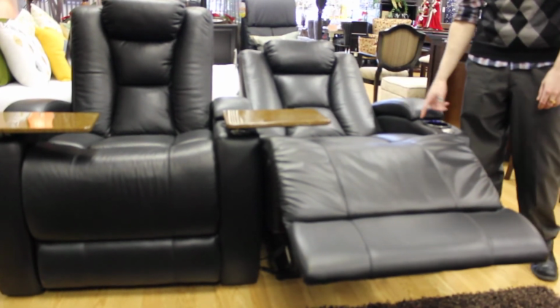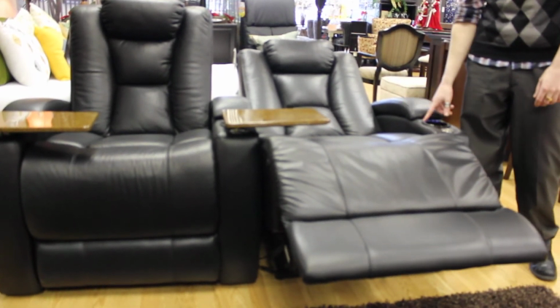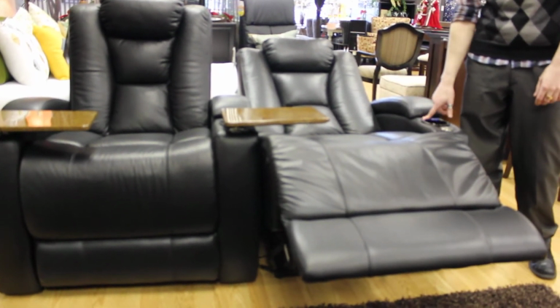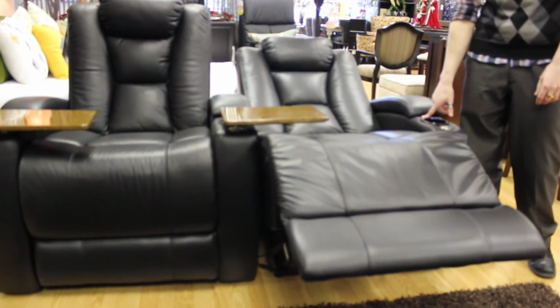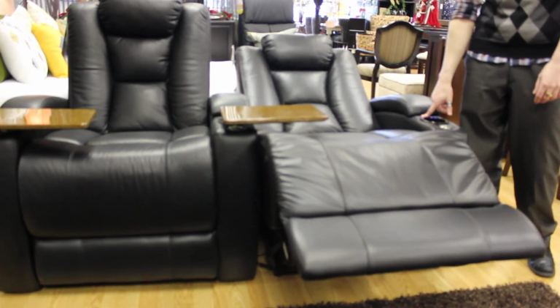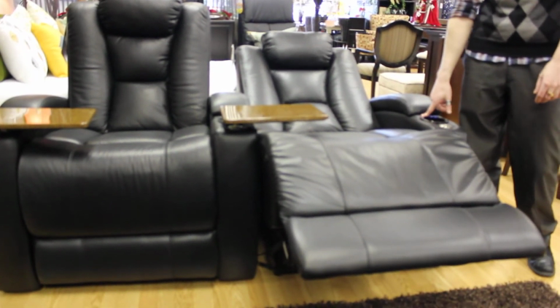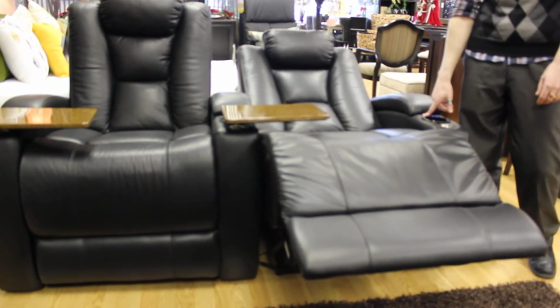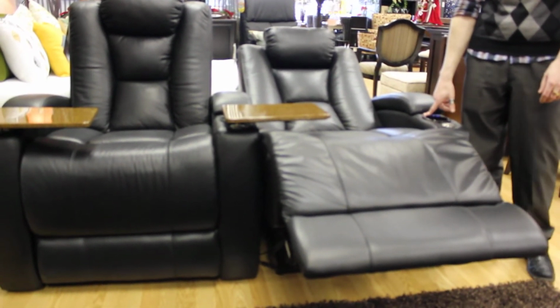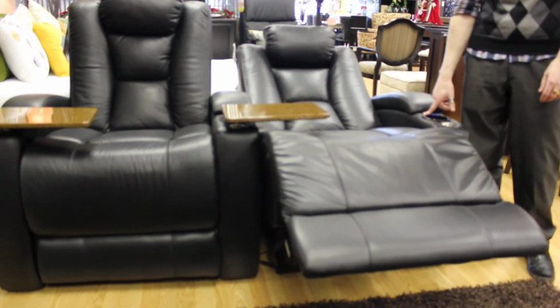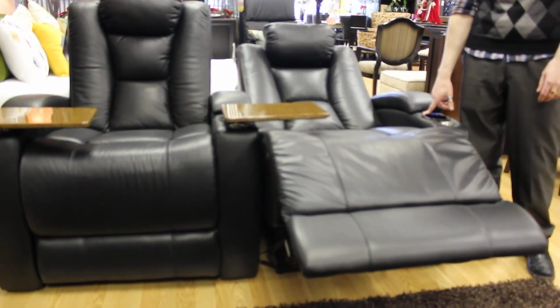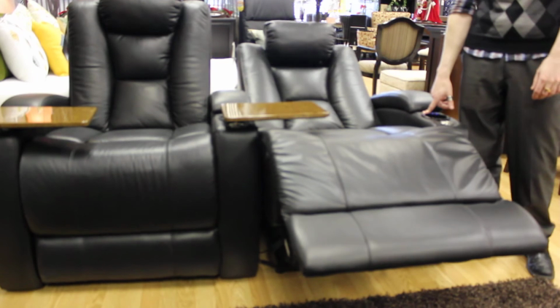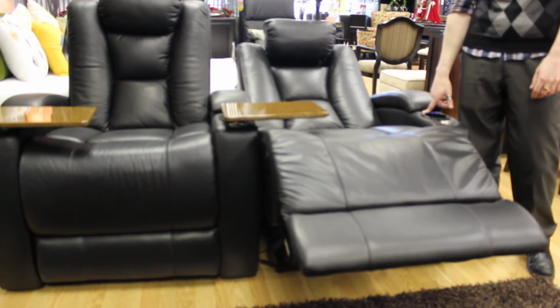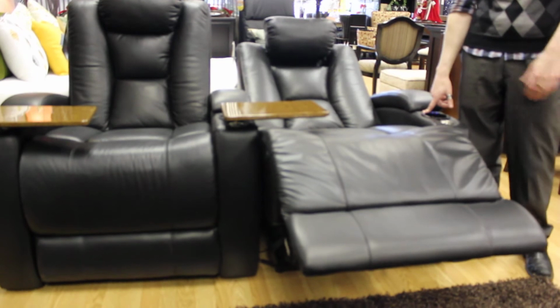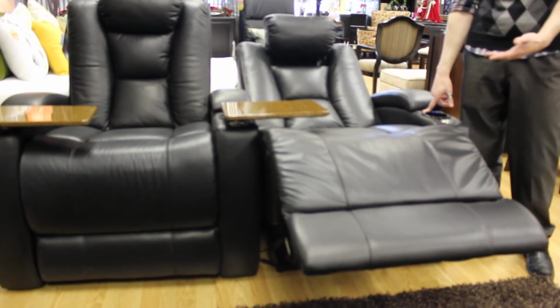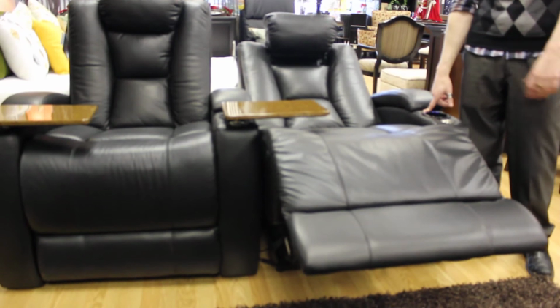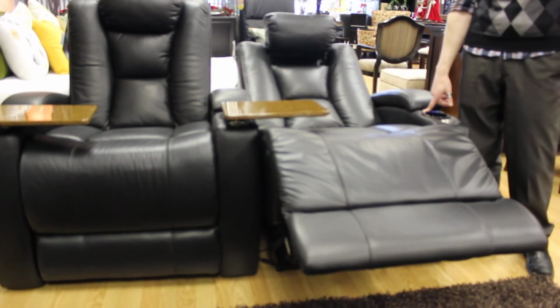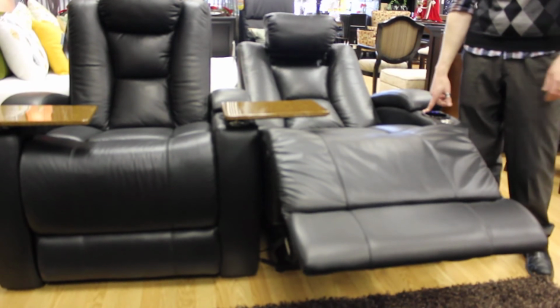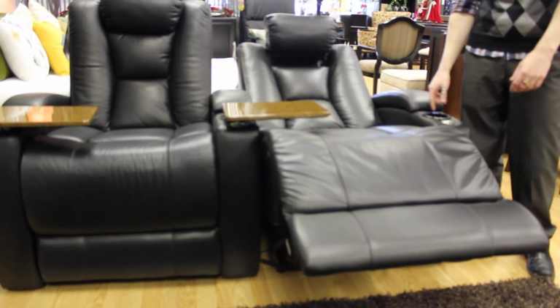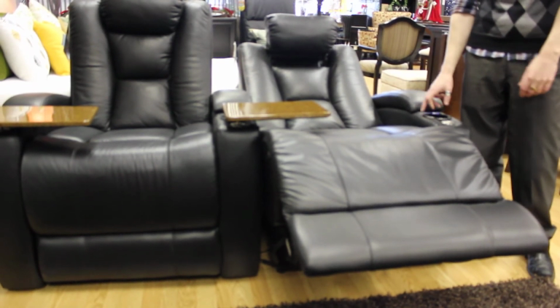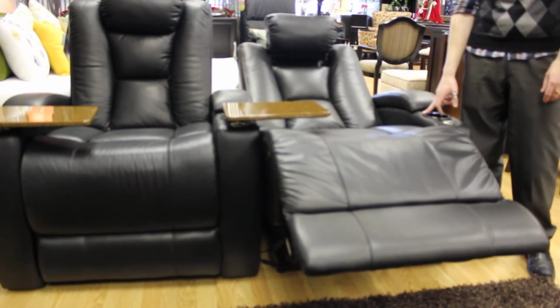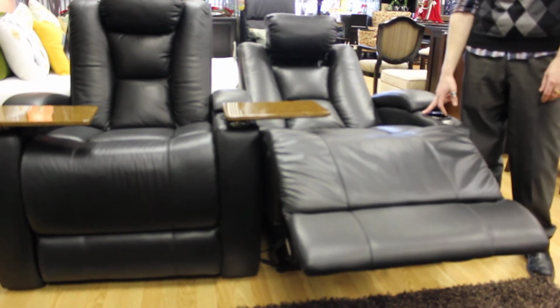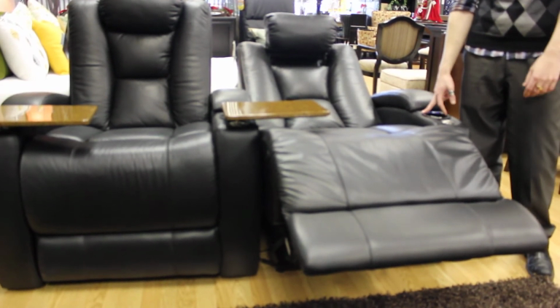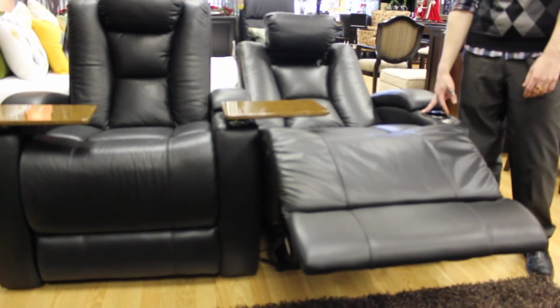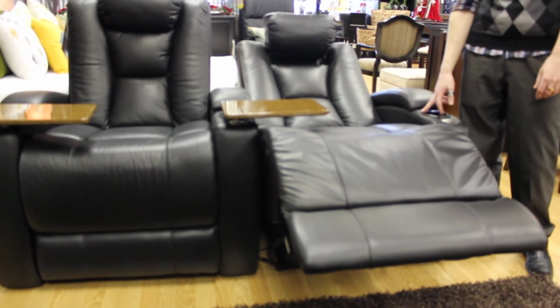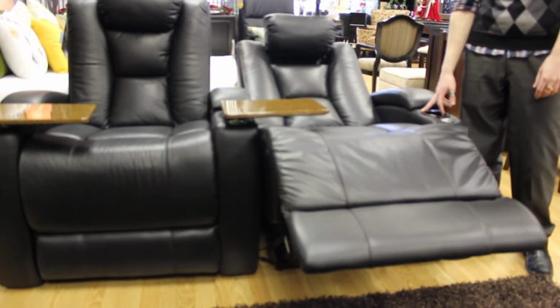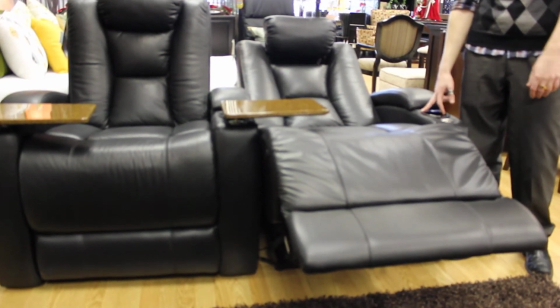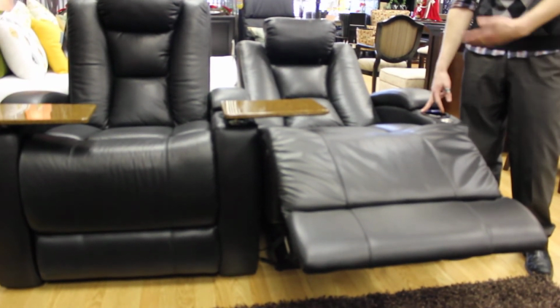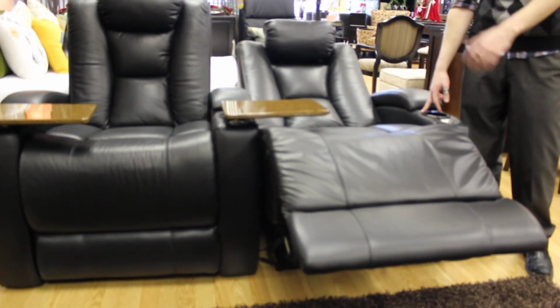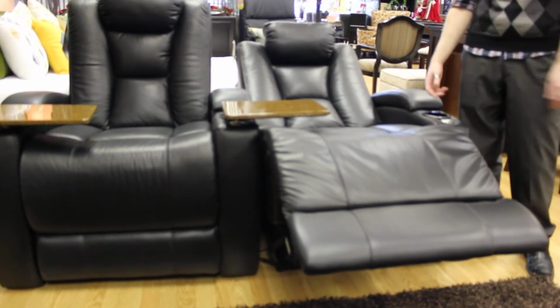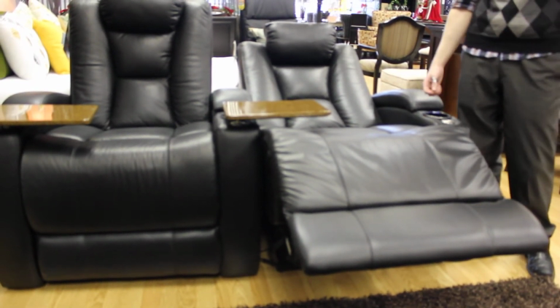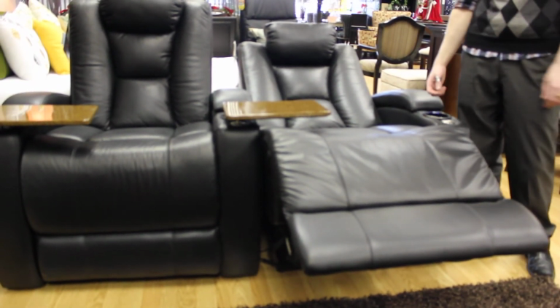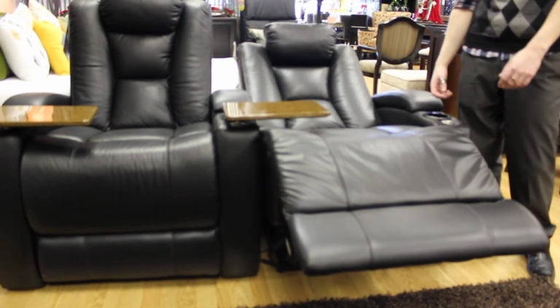The headrest does adjust so you can really get it to your own personal comfort level. It doesn't necessarily have you up all the way — you can stop in between if you'd like.